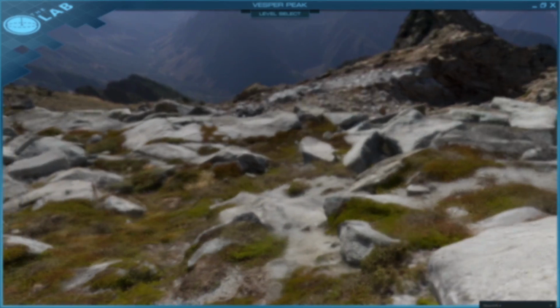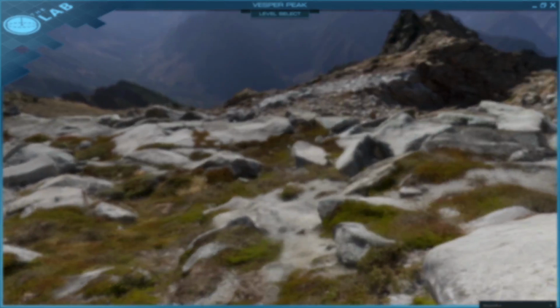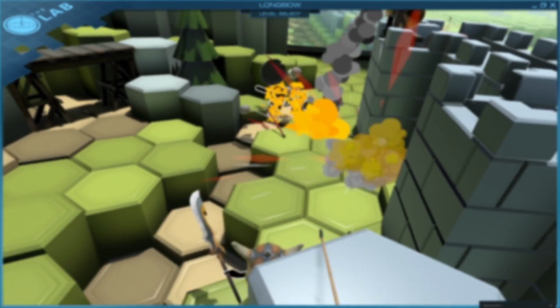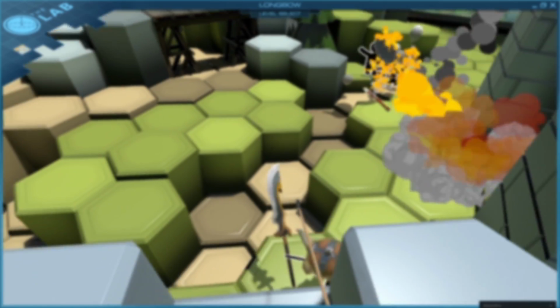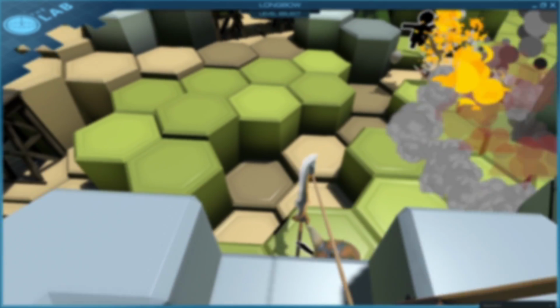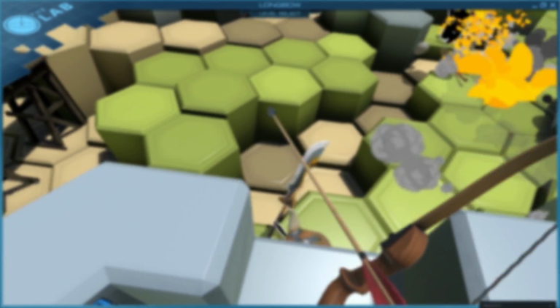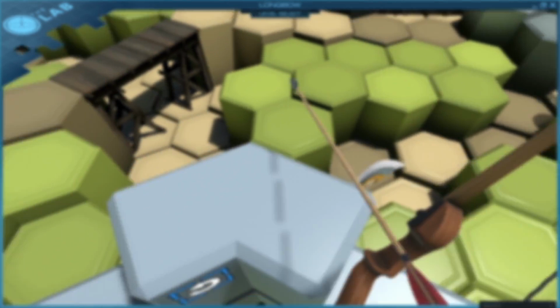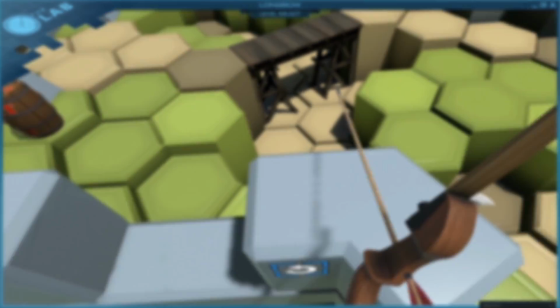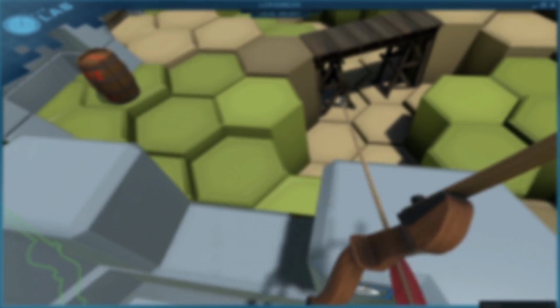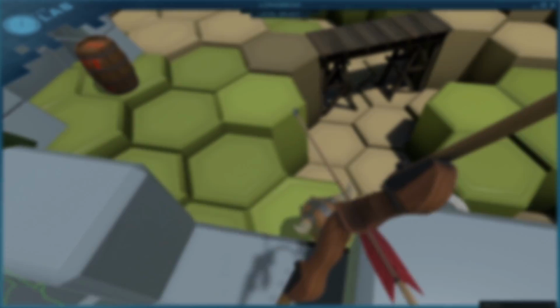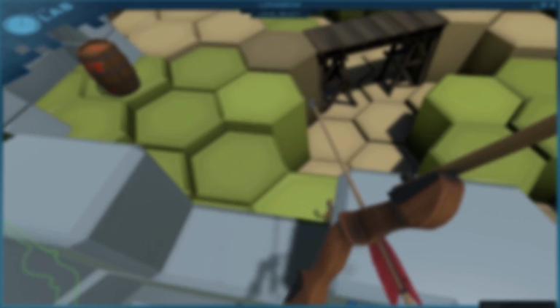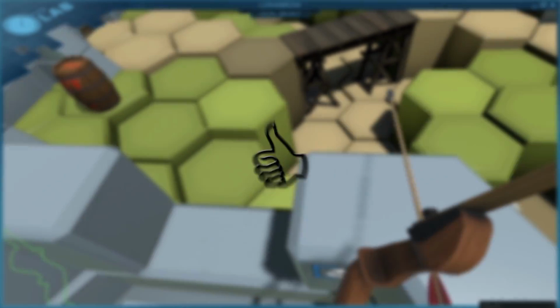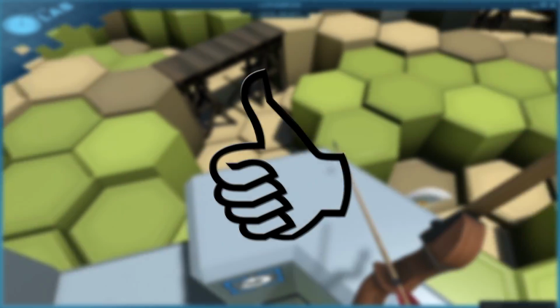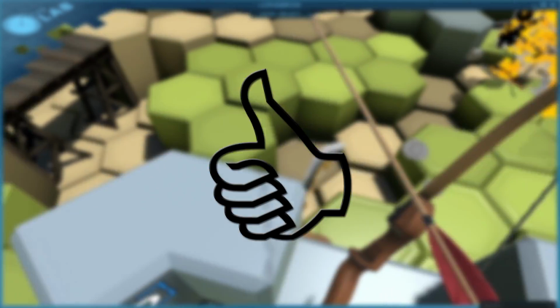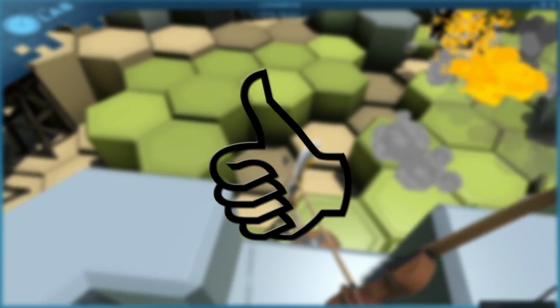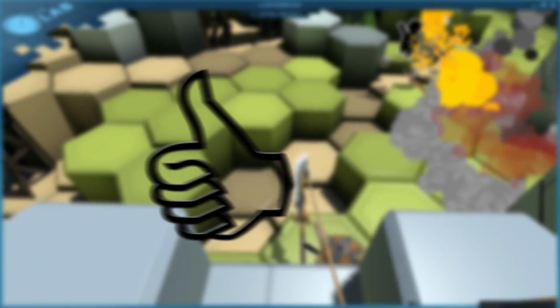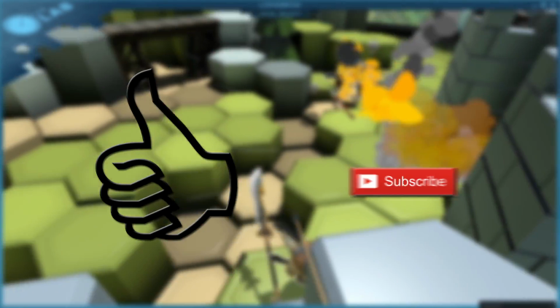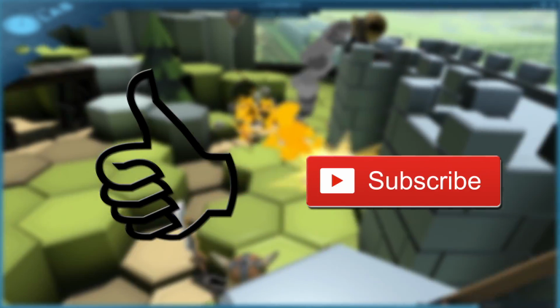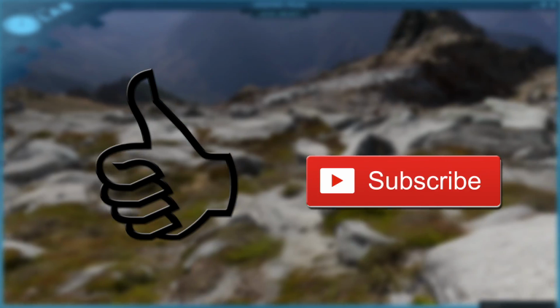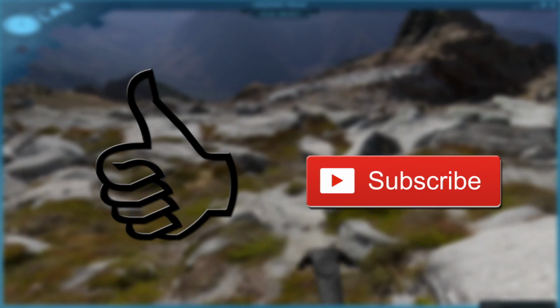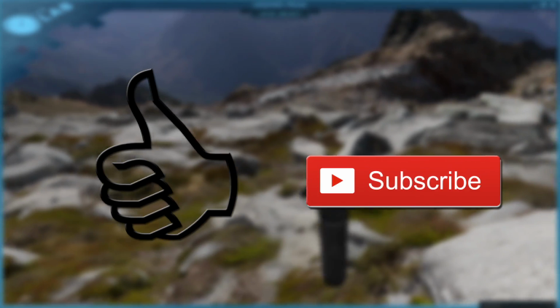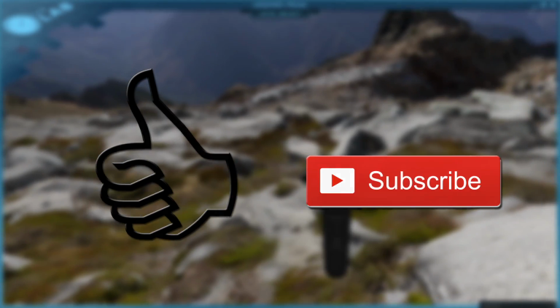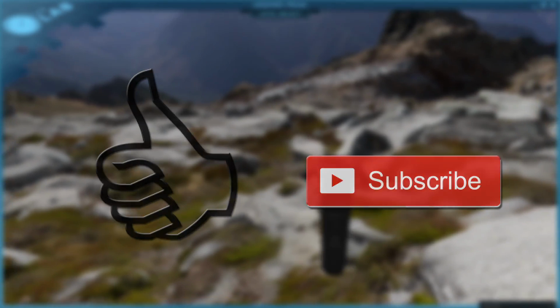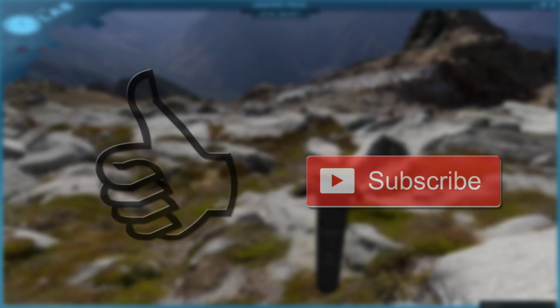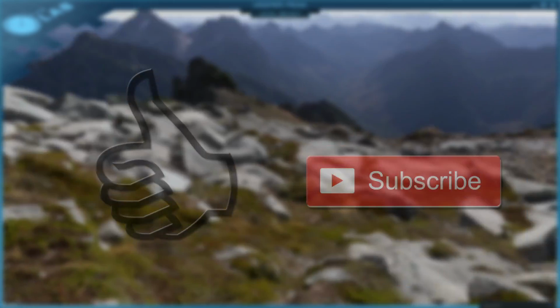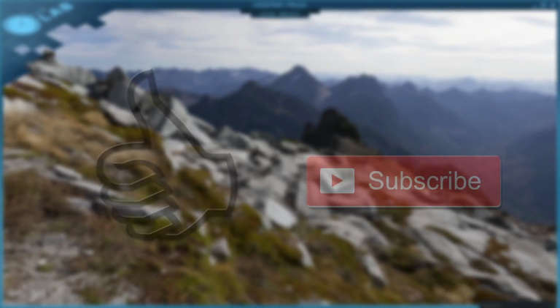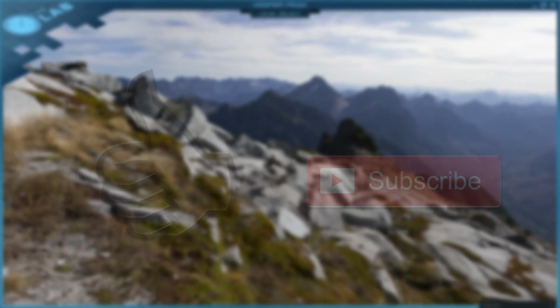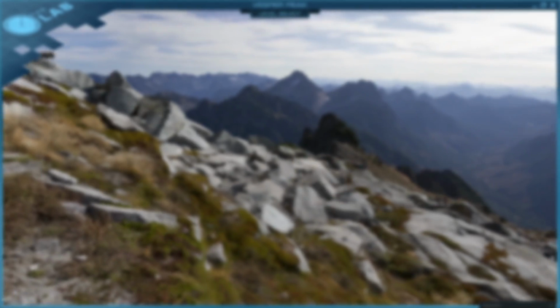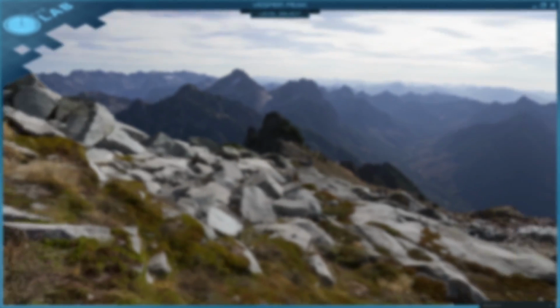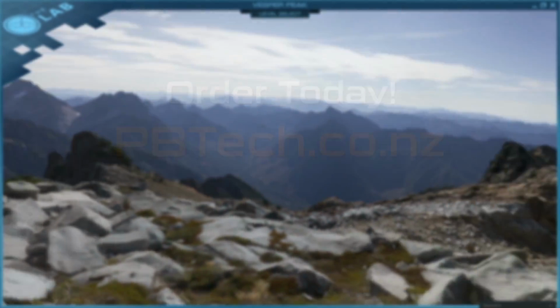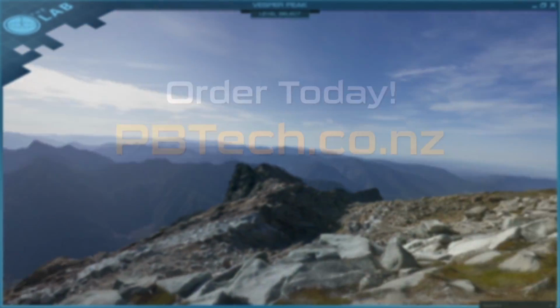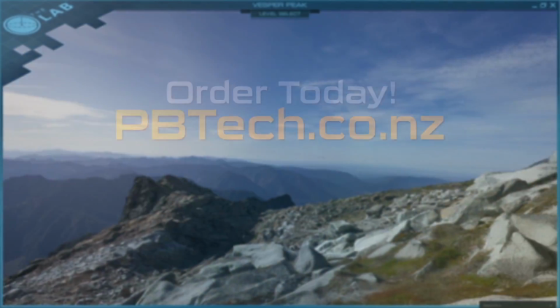You can check it out yourself in store or online. If you liked this video give it a thumbs up, and remember to subscribe to see more. I'm Eli from PB Tech and I'll catch you in the next one.